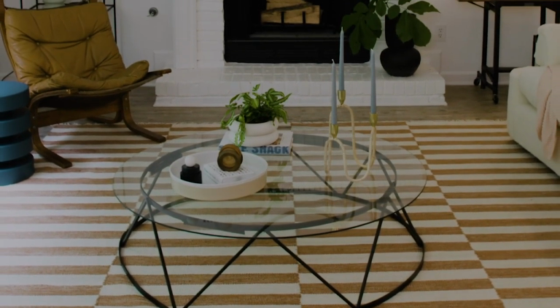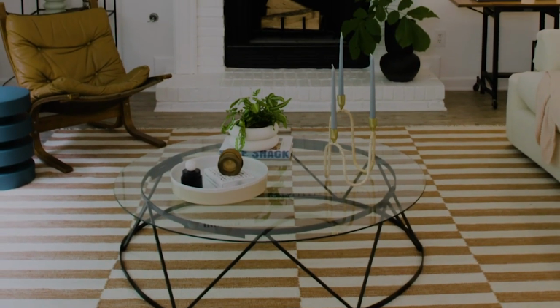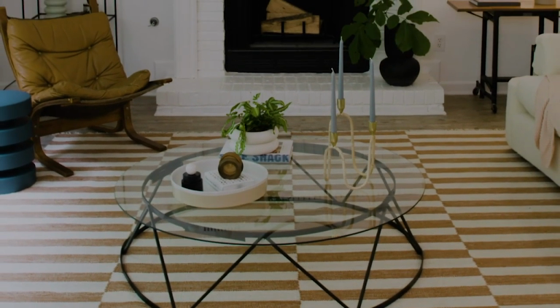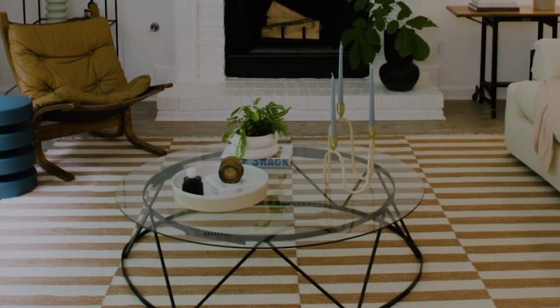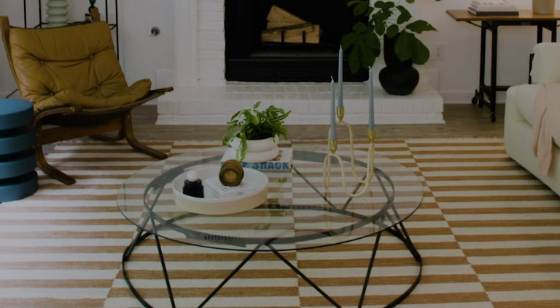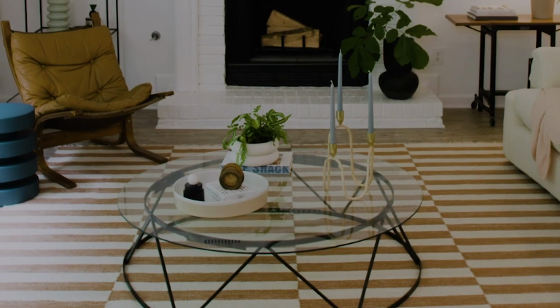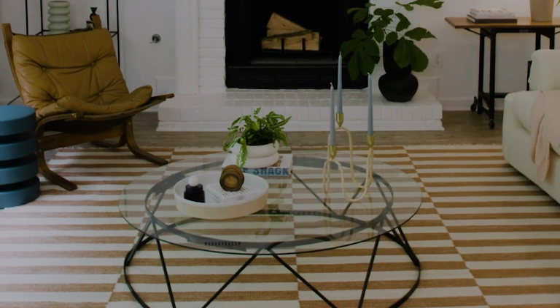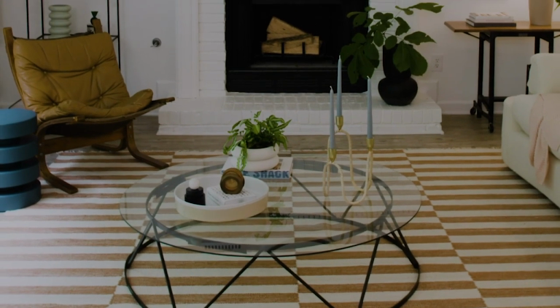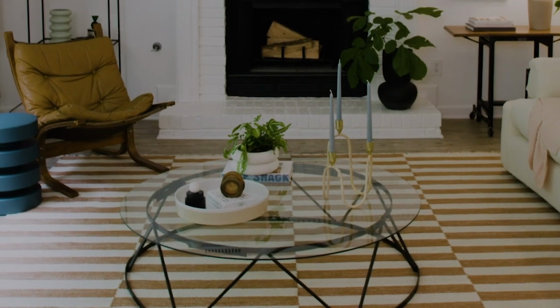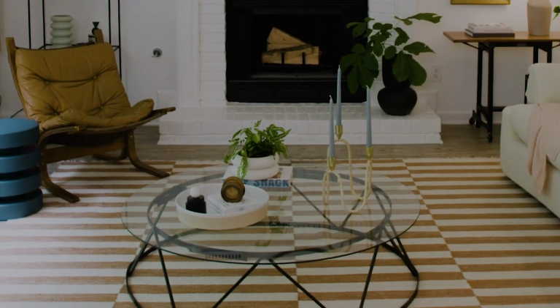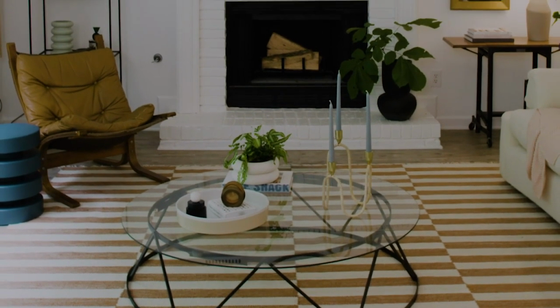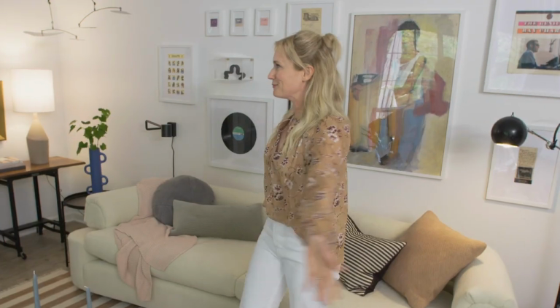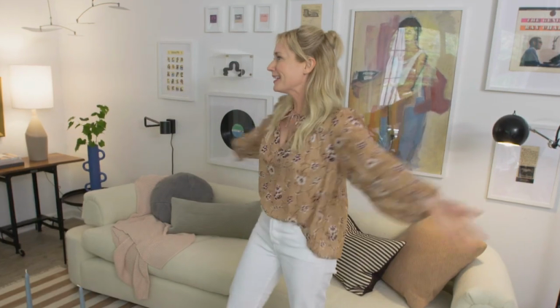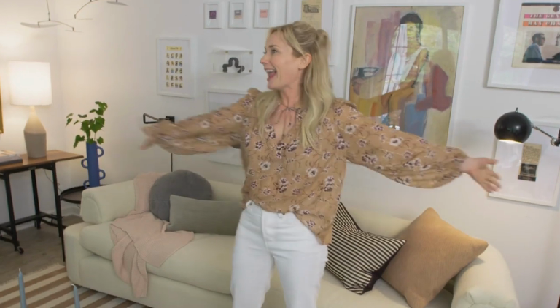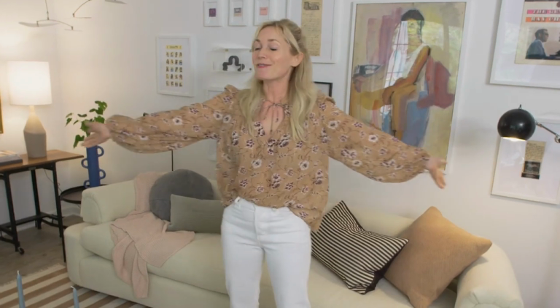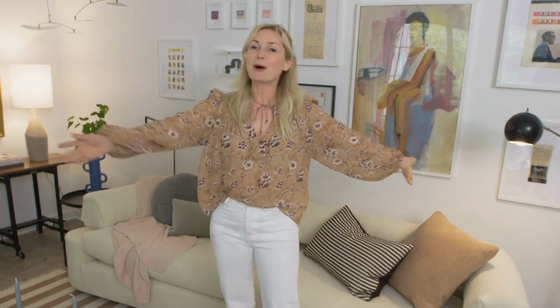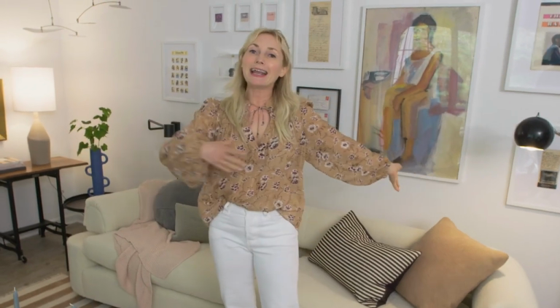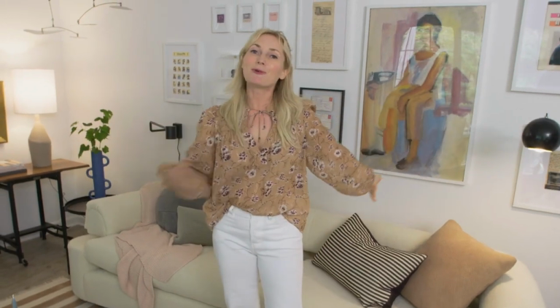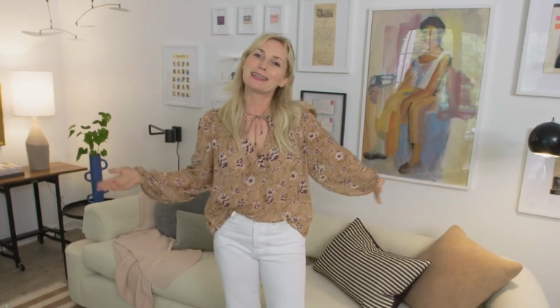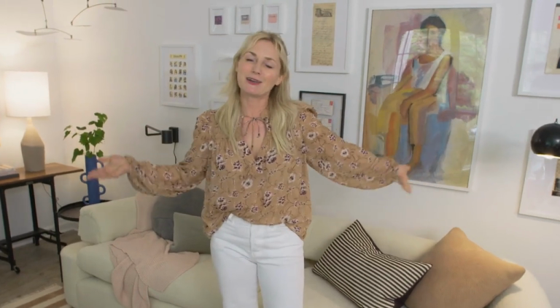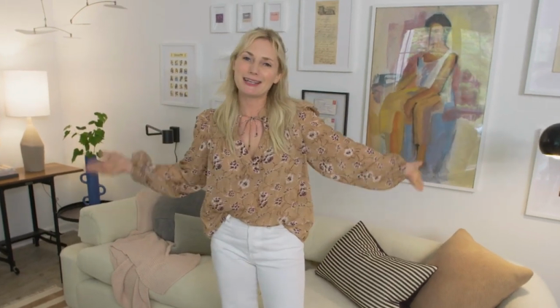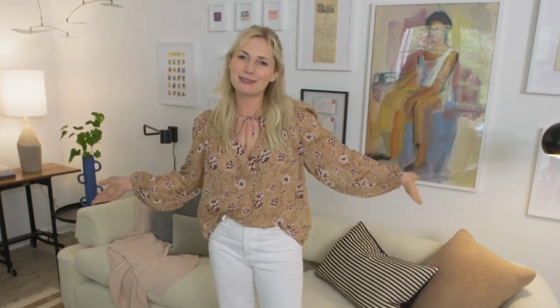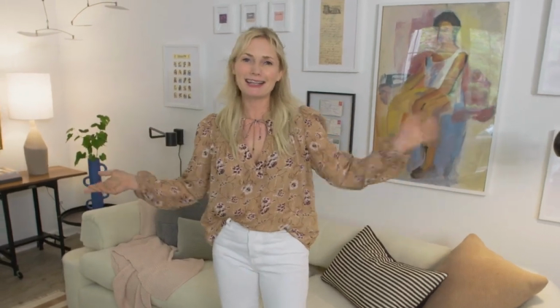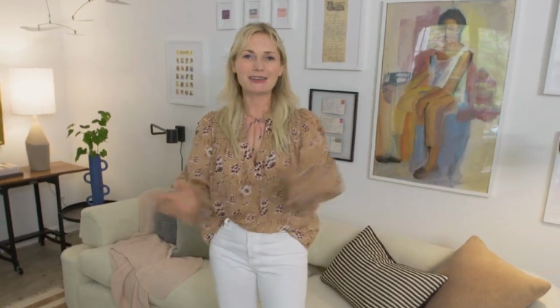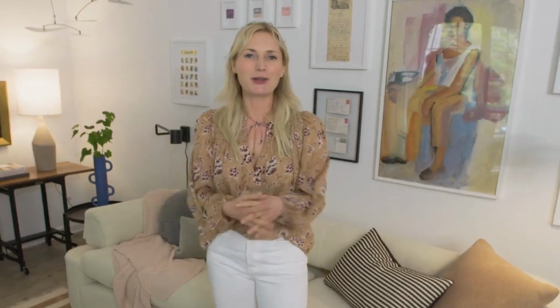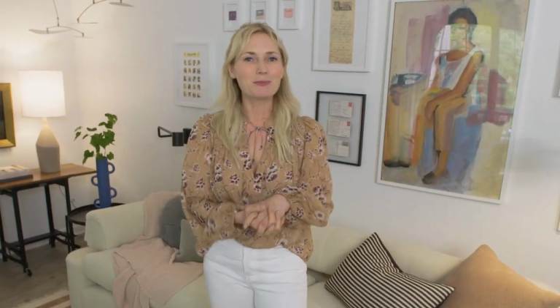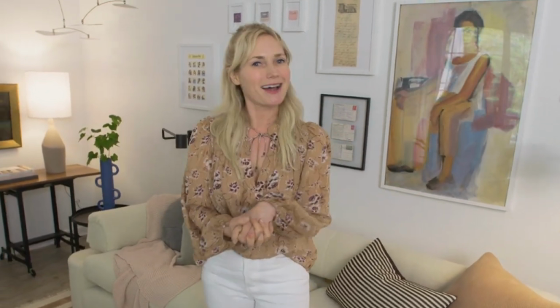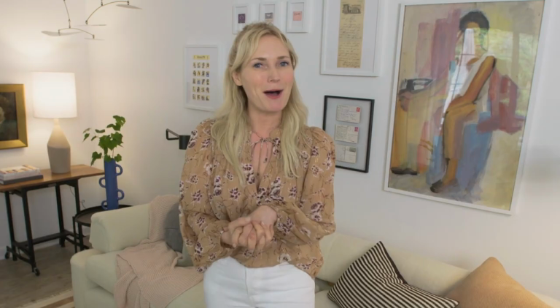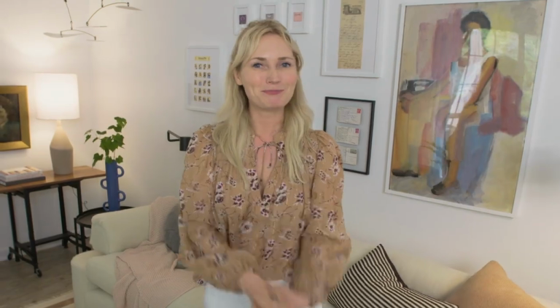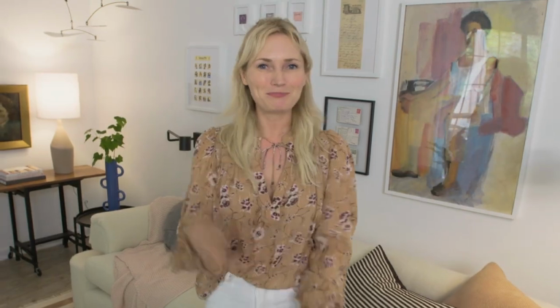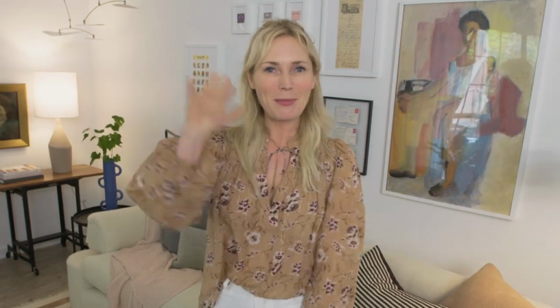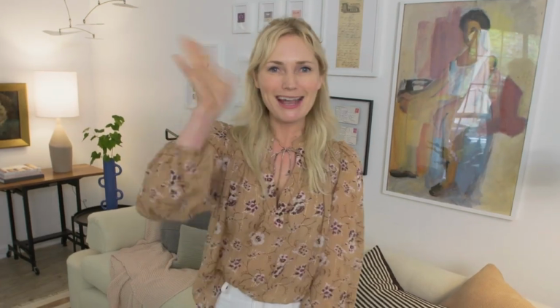So there you go guys, I hope you like the living room, and if you want any more lease-friendly tips, head to invitationhomes.com. Bye guys!